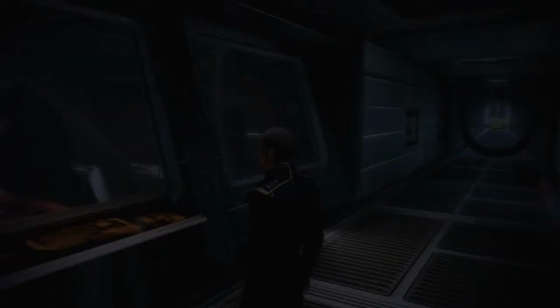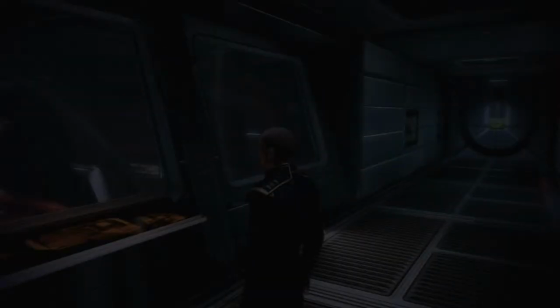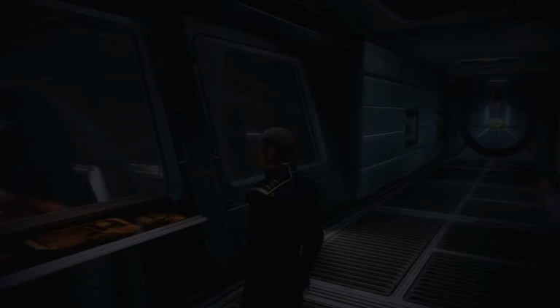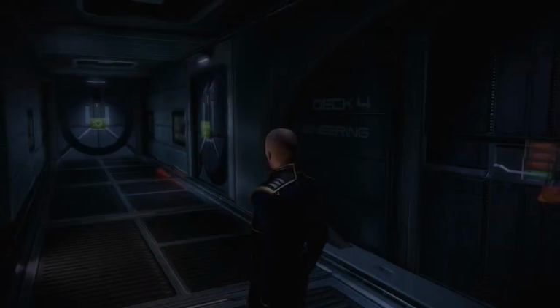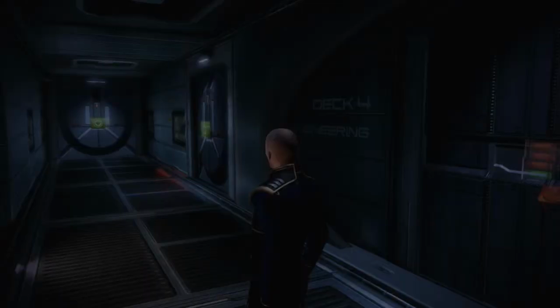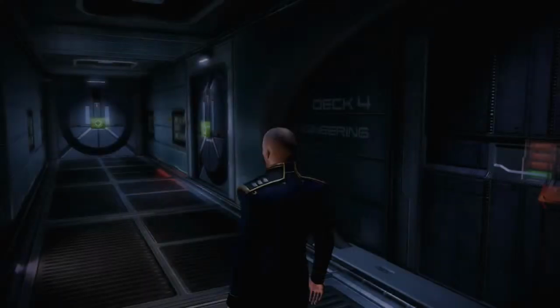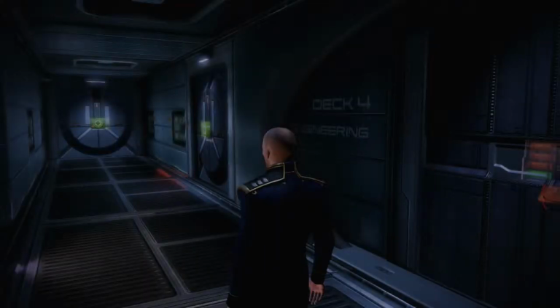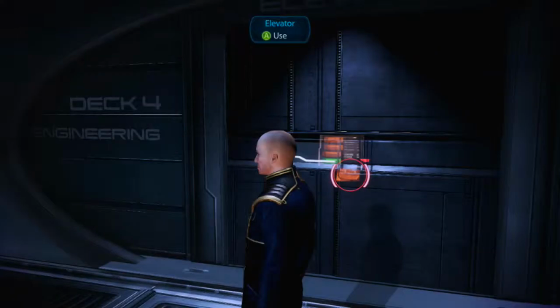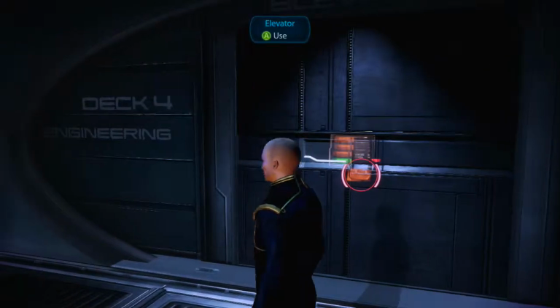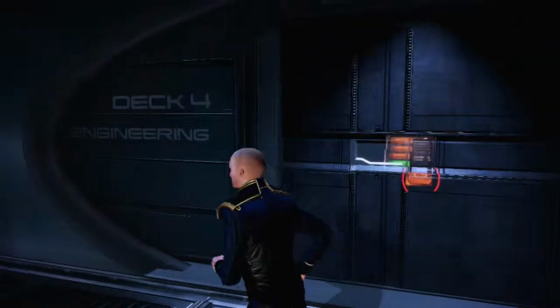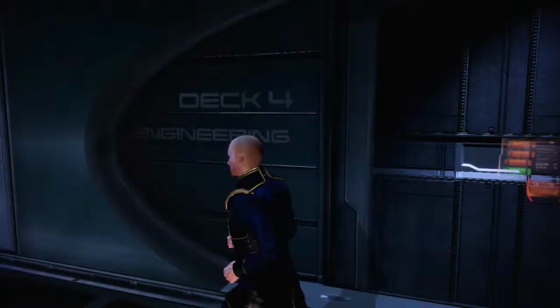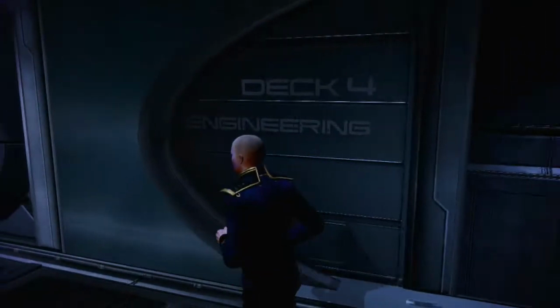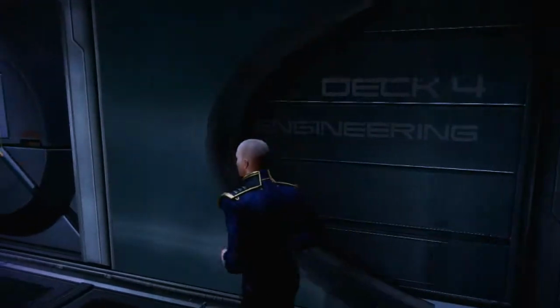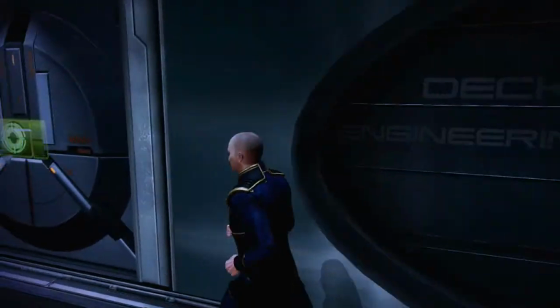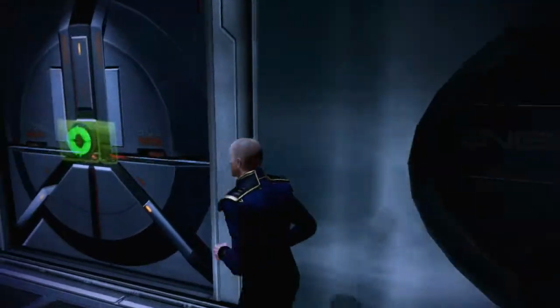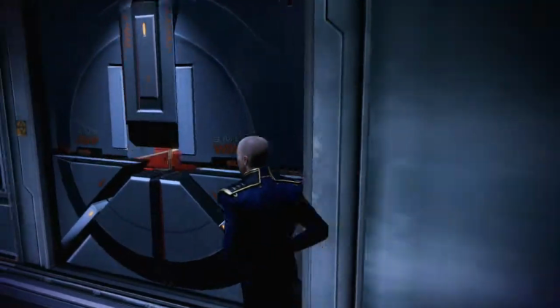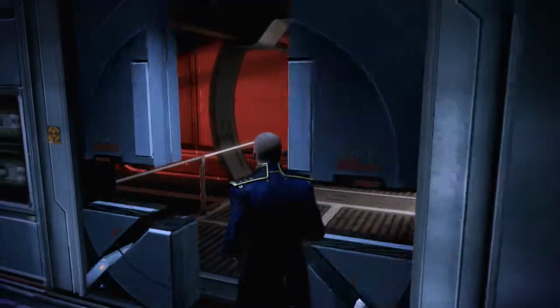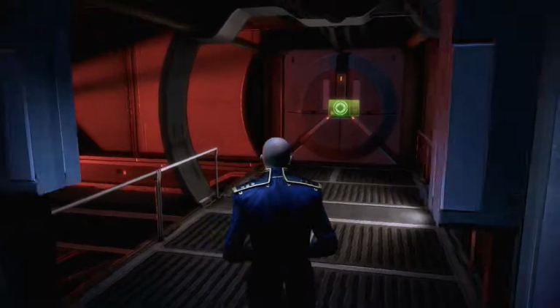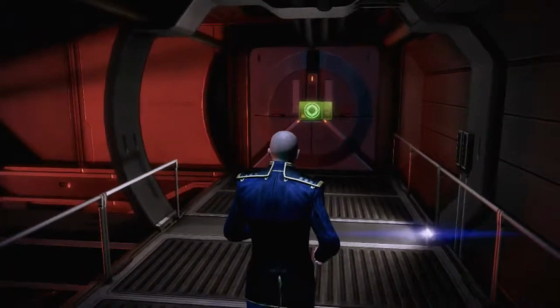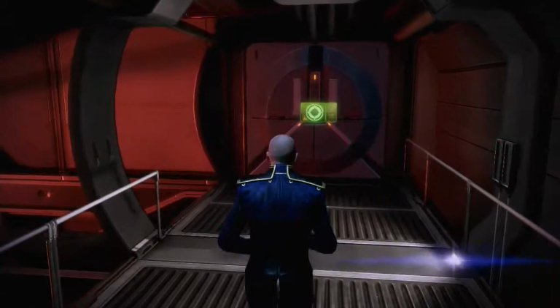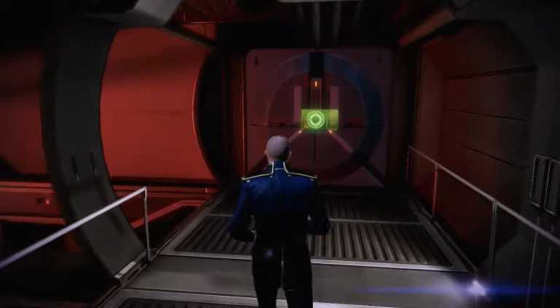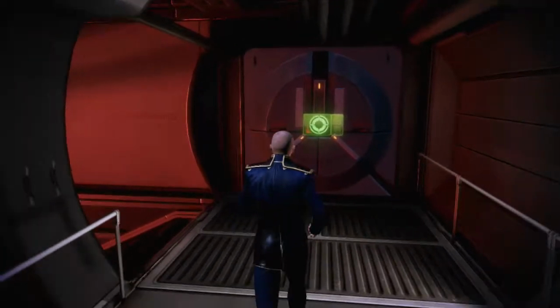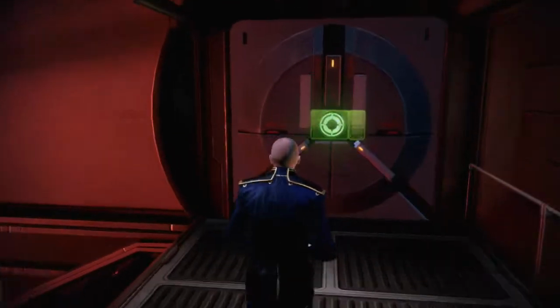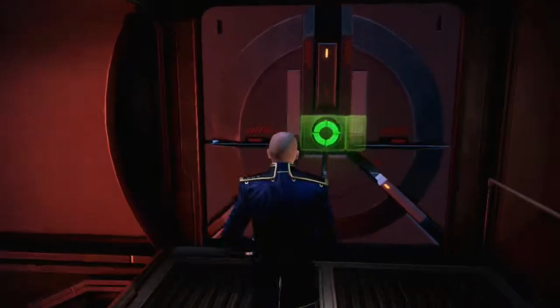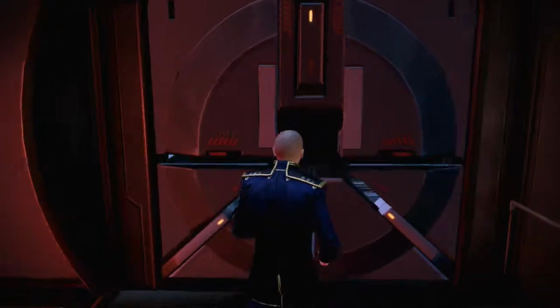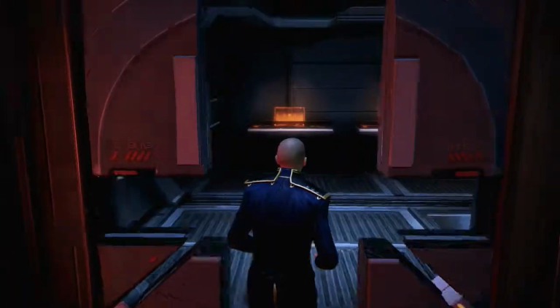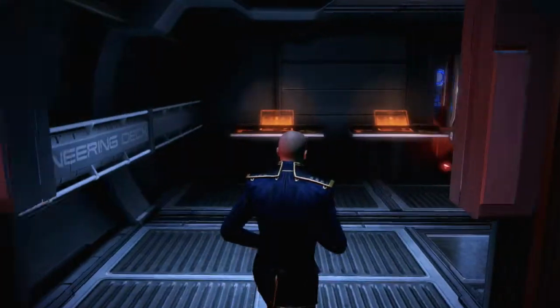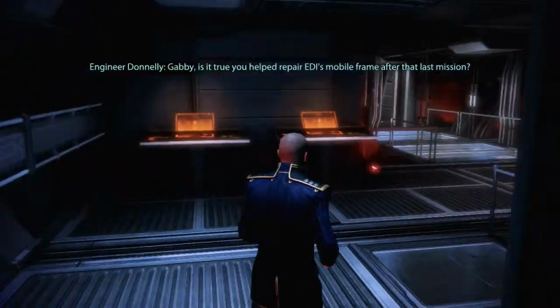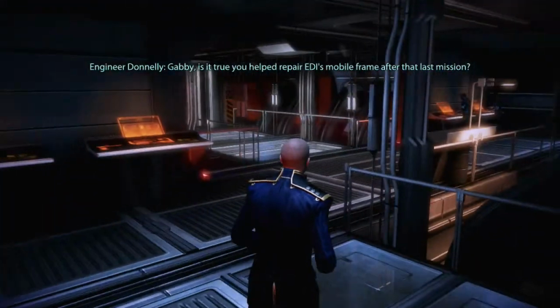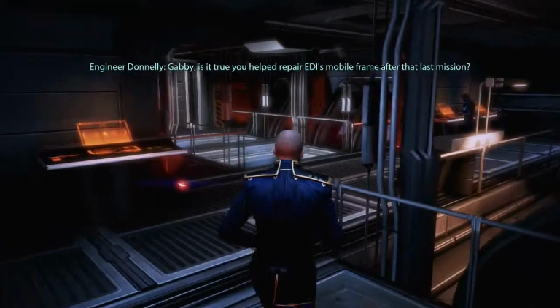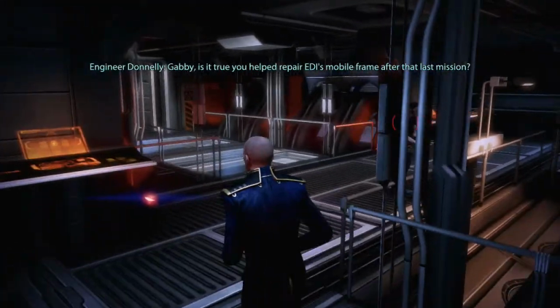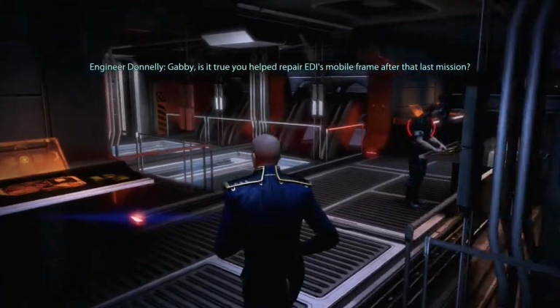Anytime I go to engineering, there's this weird lag. Okay, let's see. So Adams must be back in here, obviously, if he wants to talk to us.